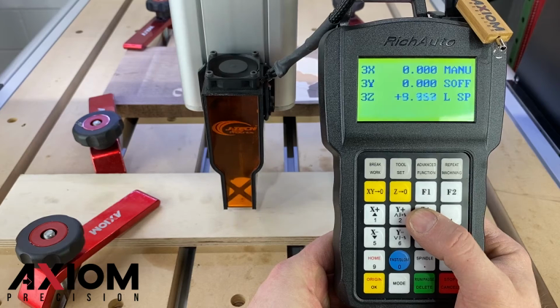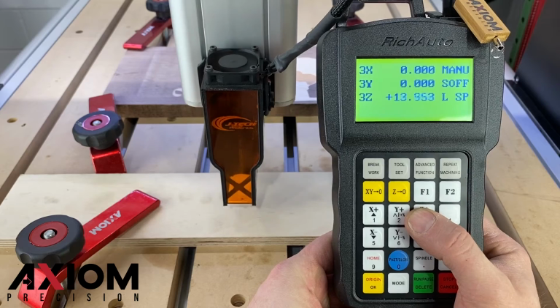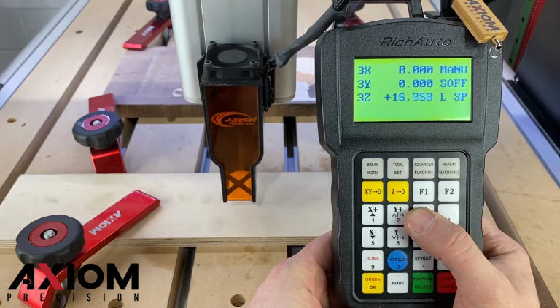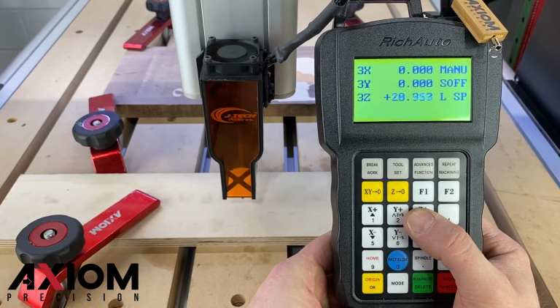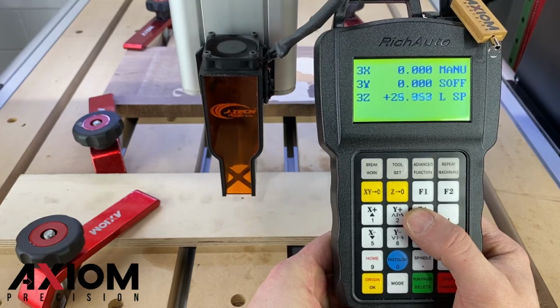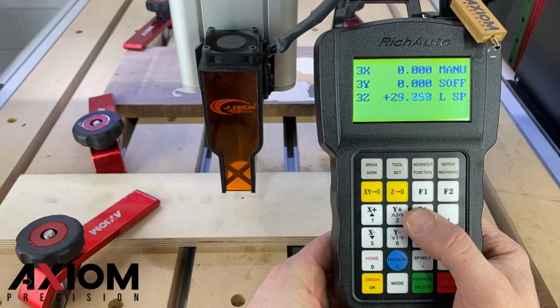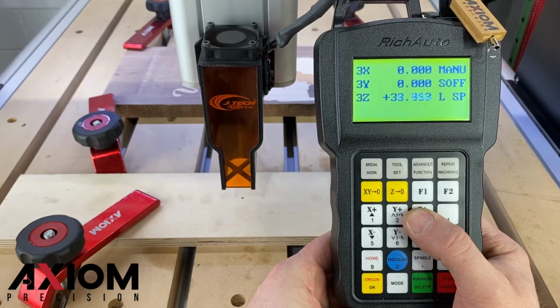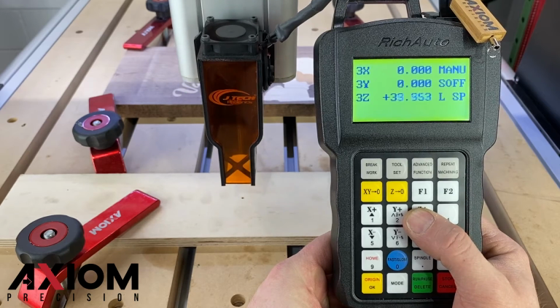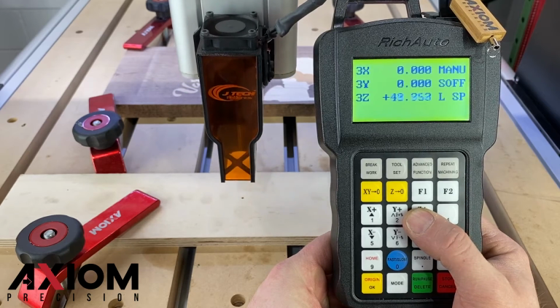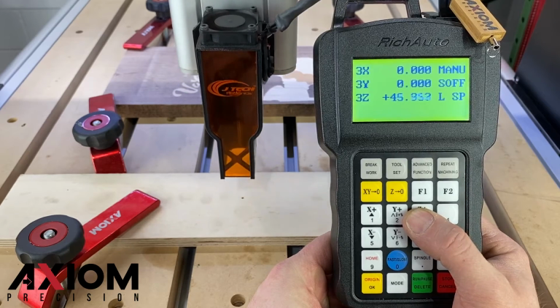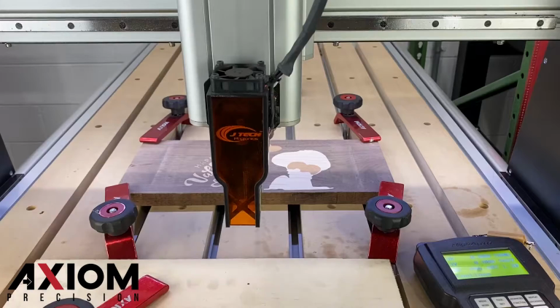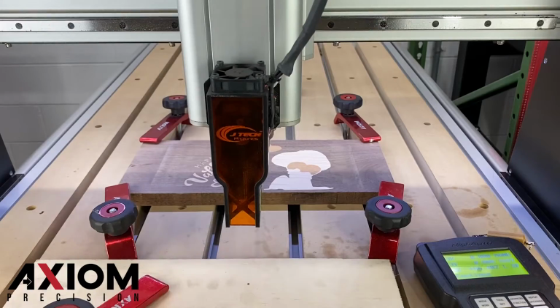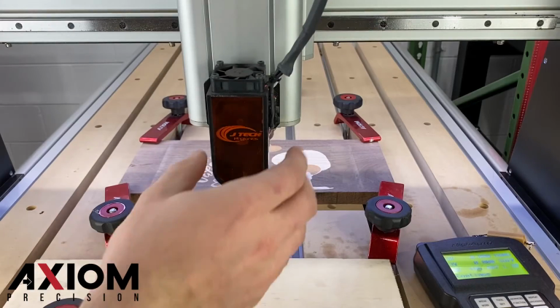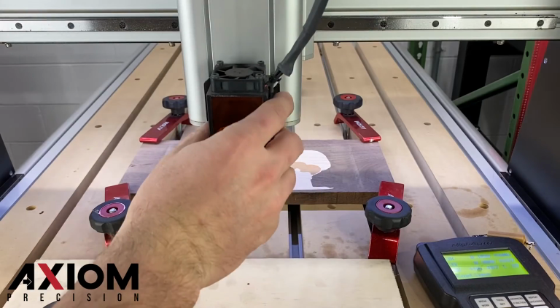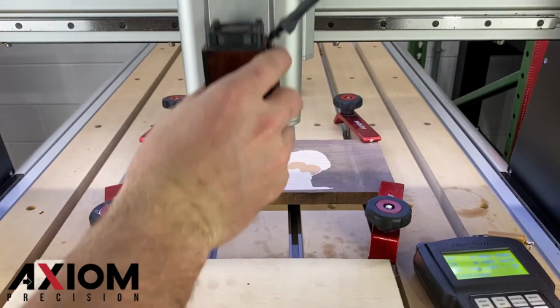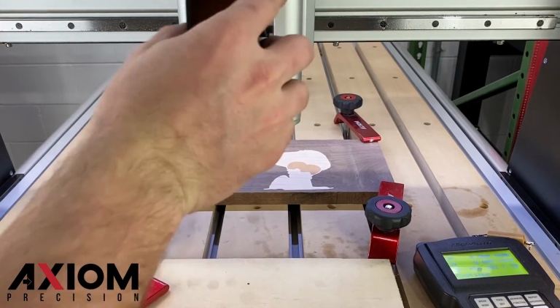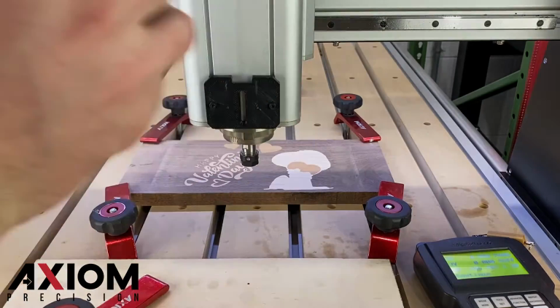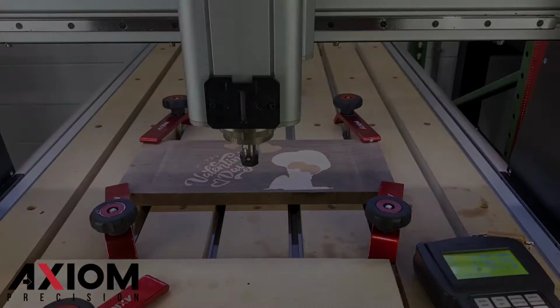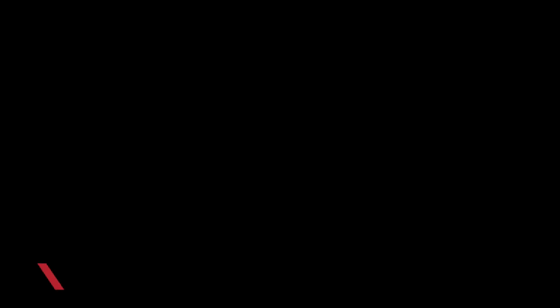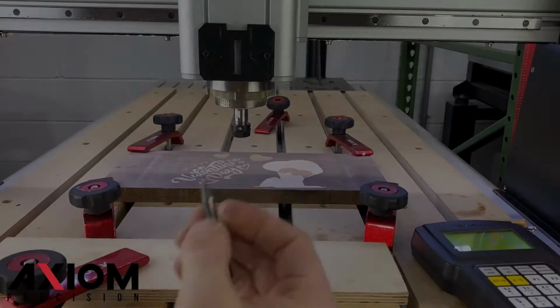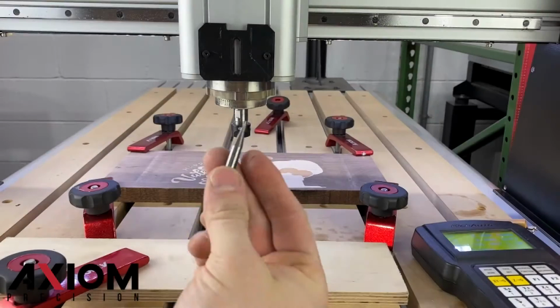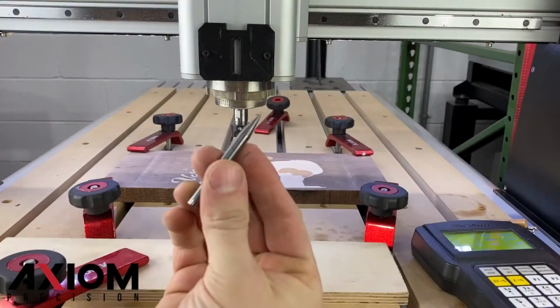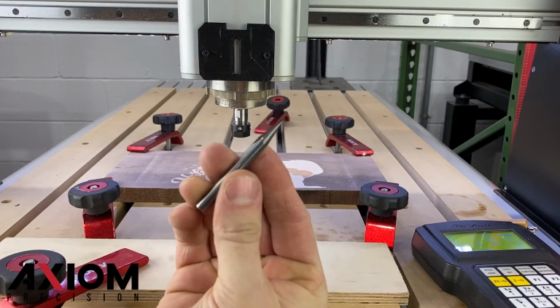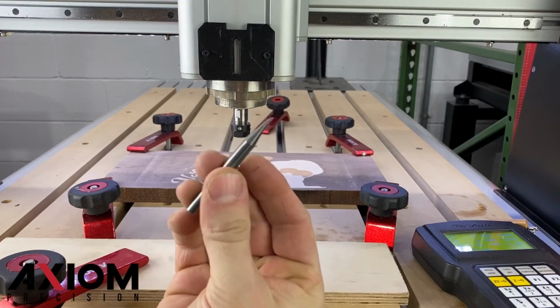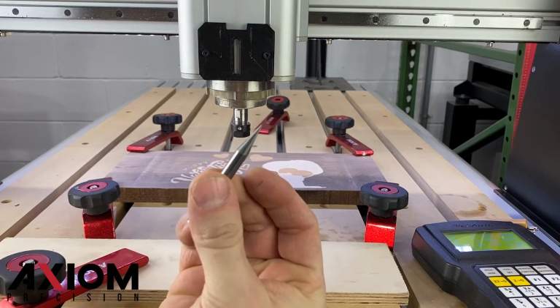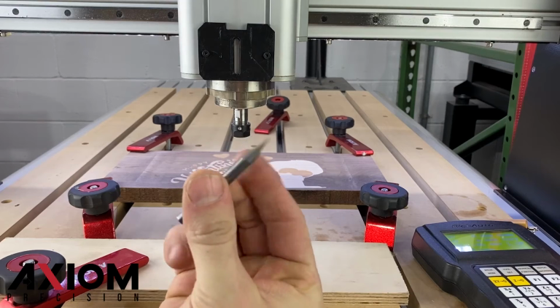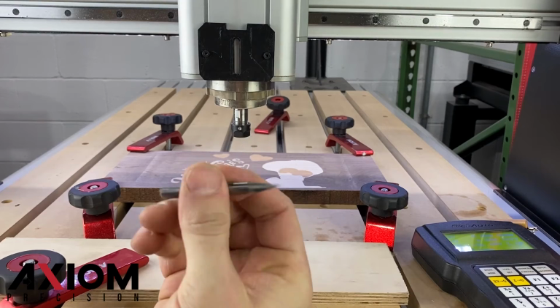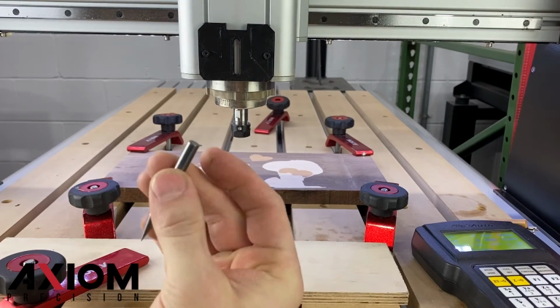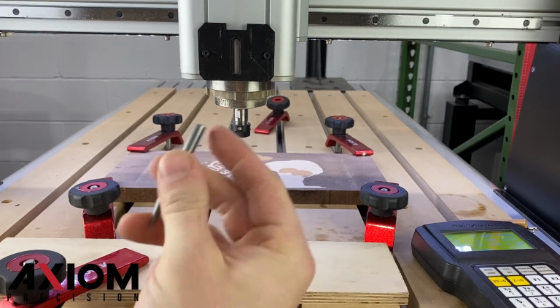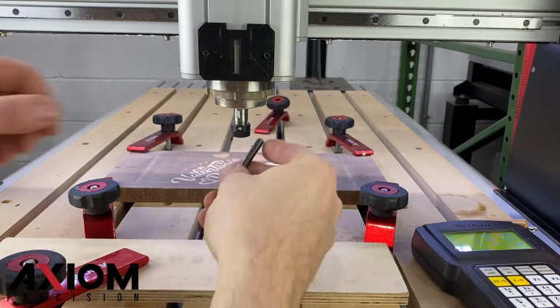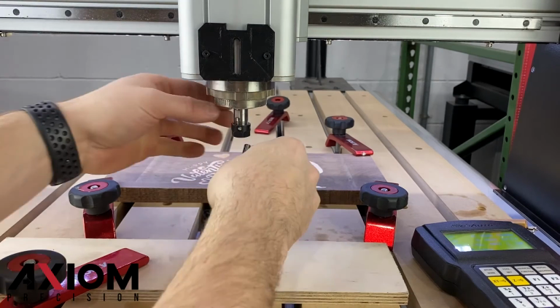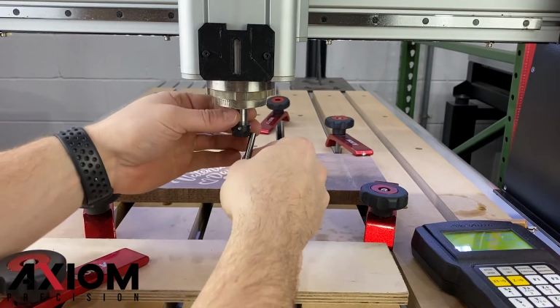You can now raise the Z axis and remove the laser head. Insert a V-bit into your spindle.